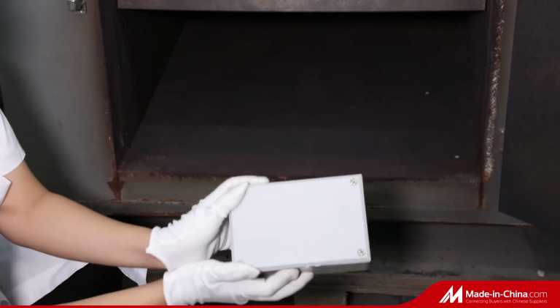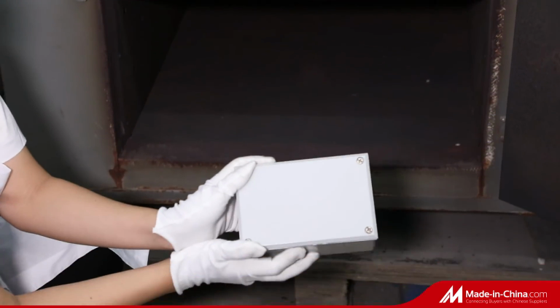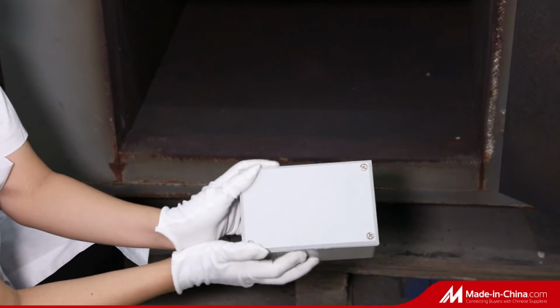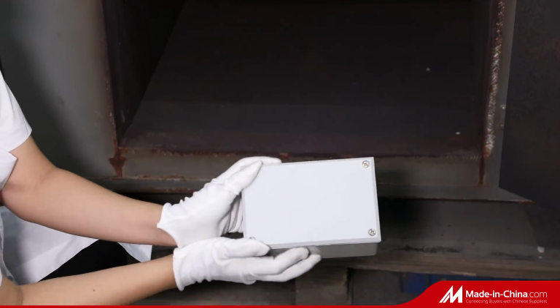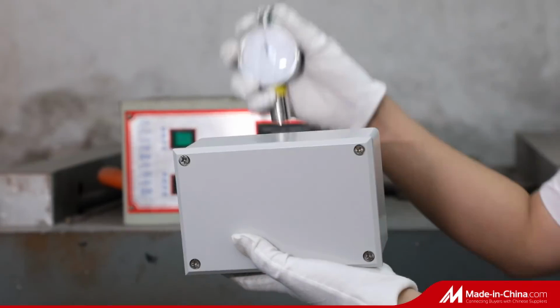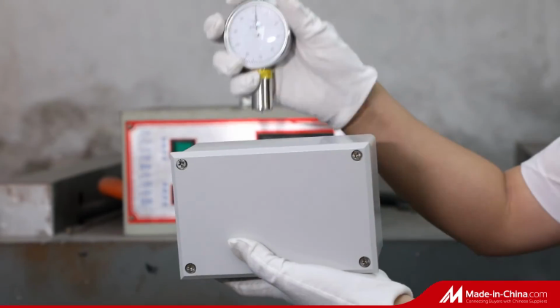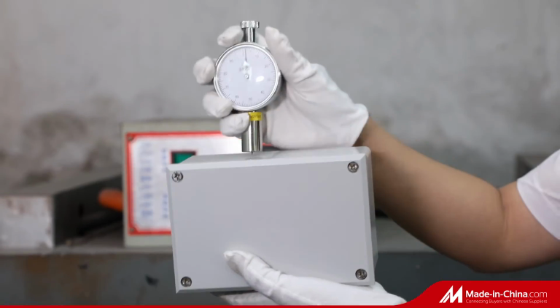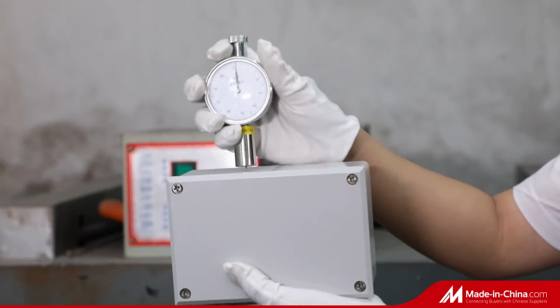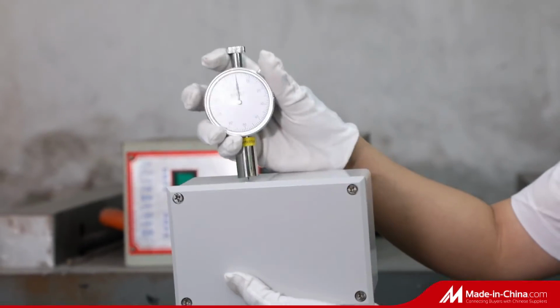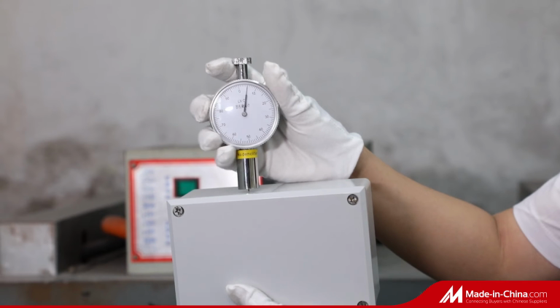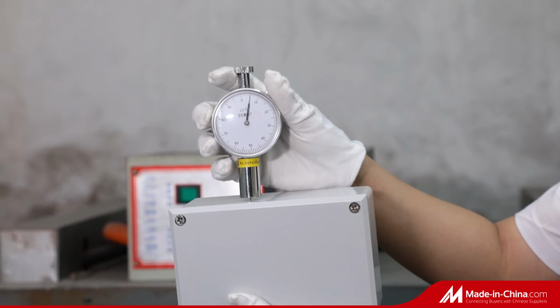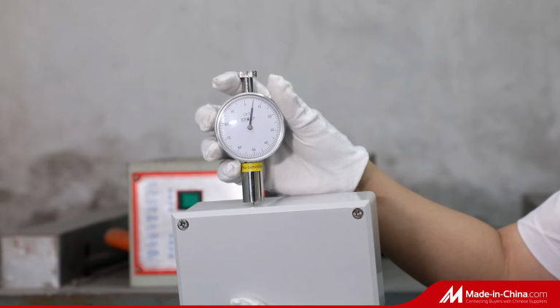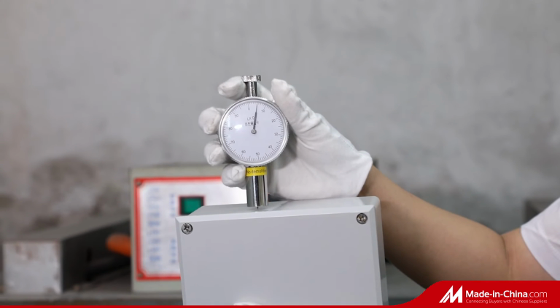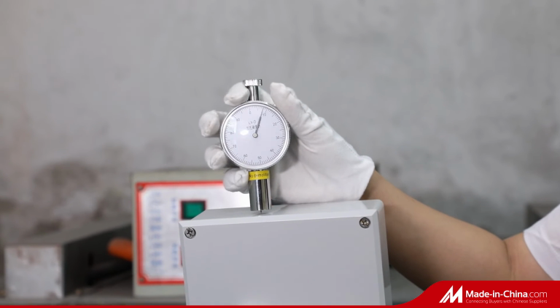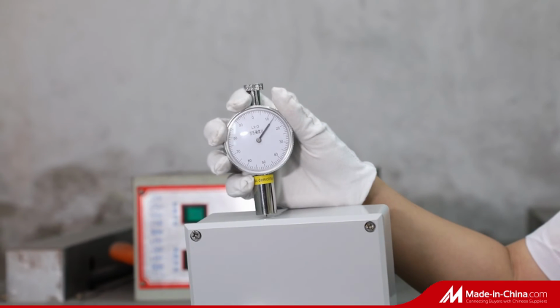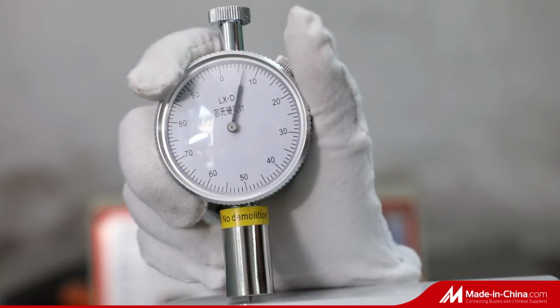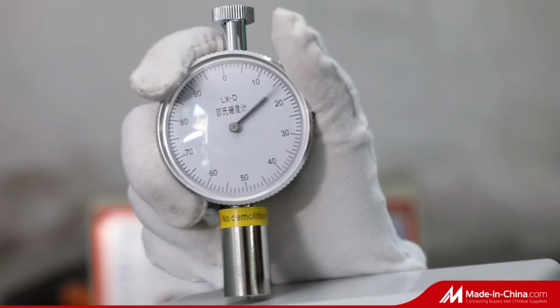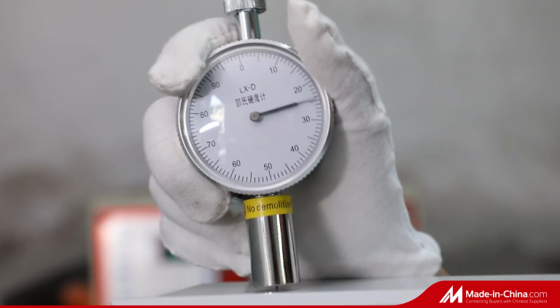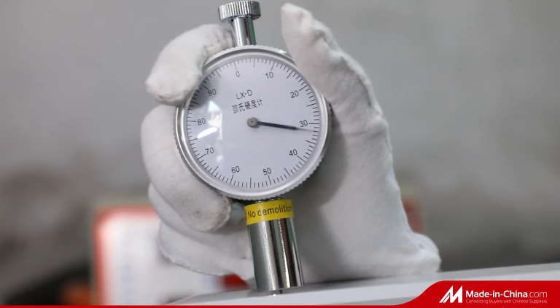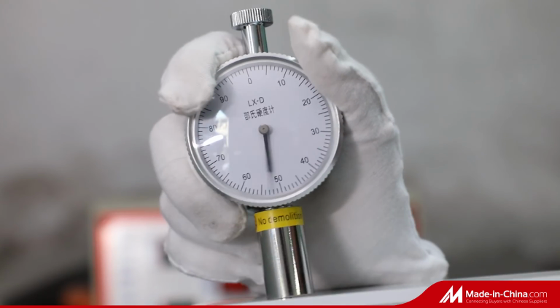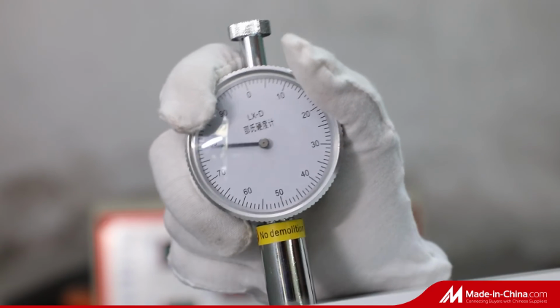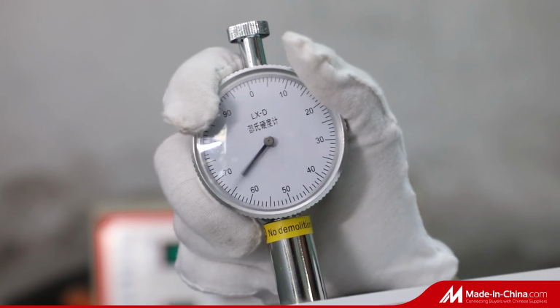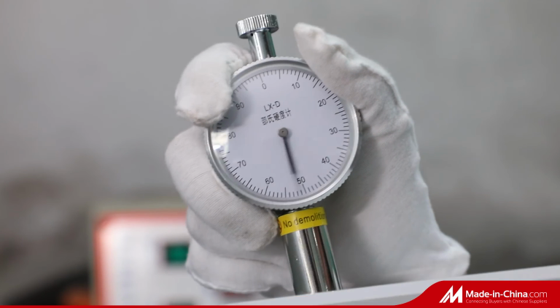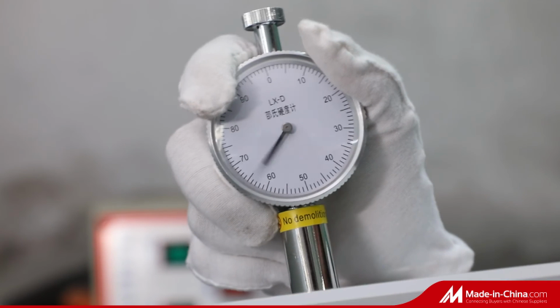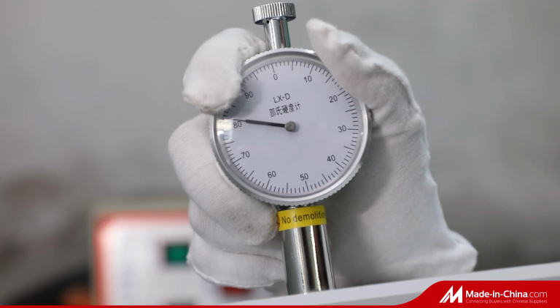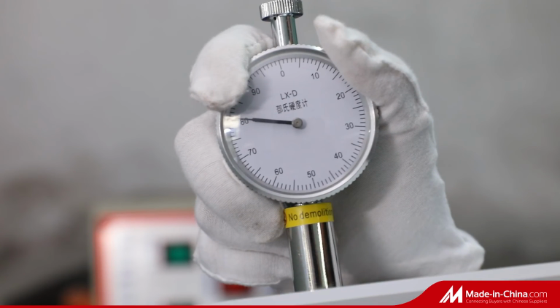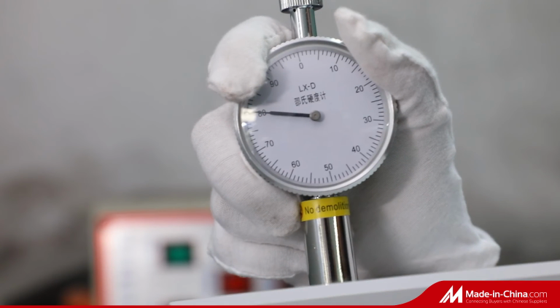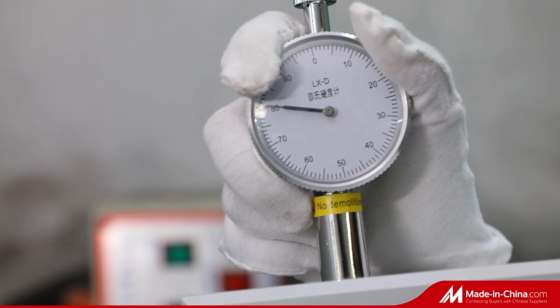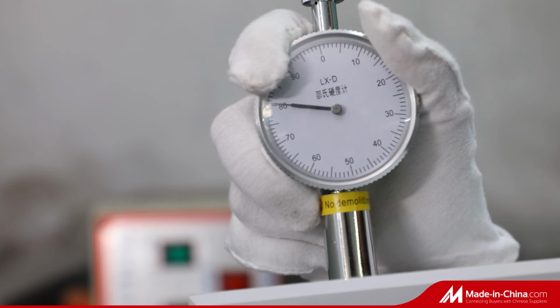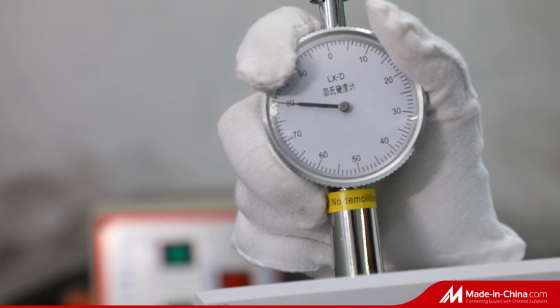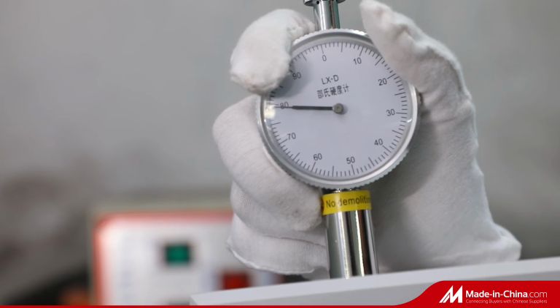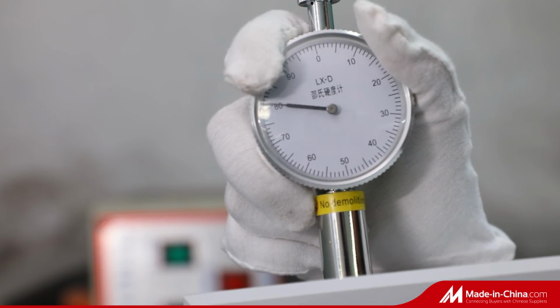The box was heated to plus 80 degrees for 2 hours, and the impact resistance is perfect.